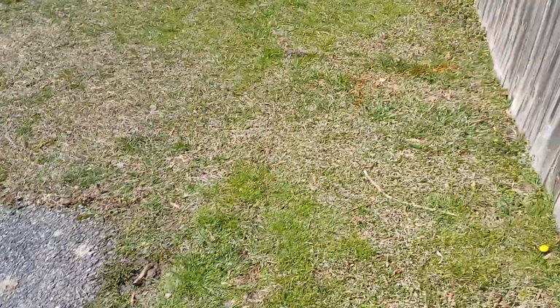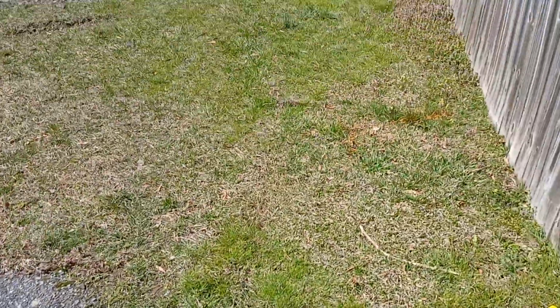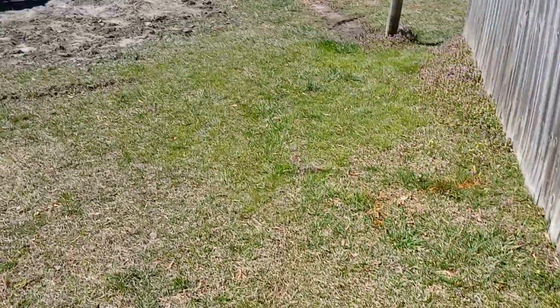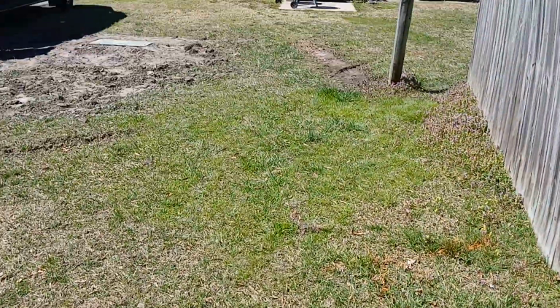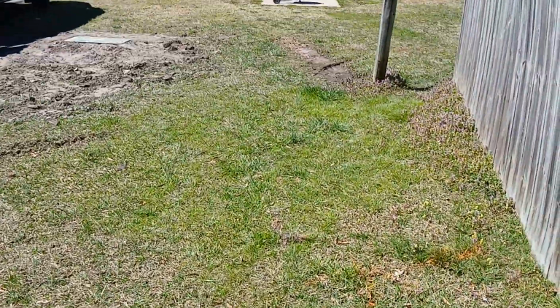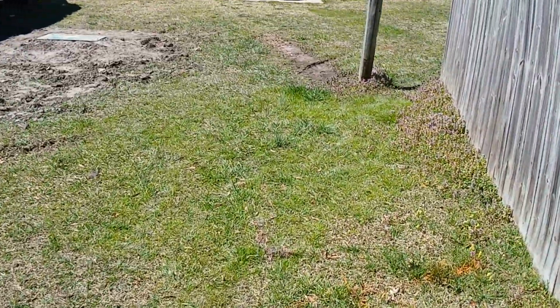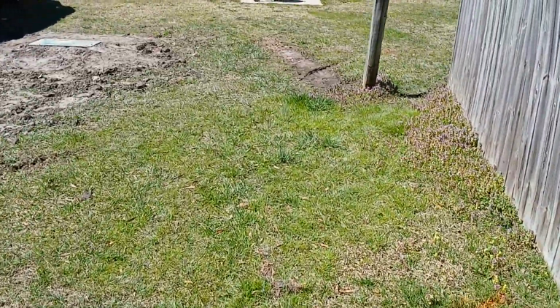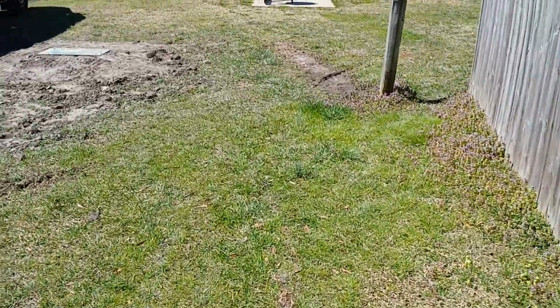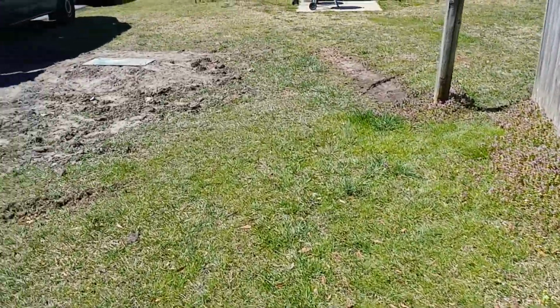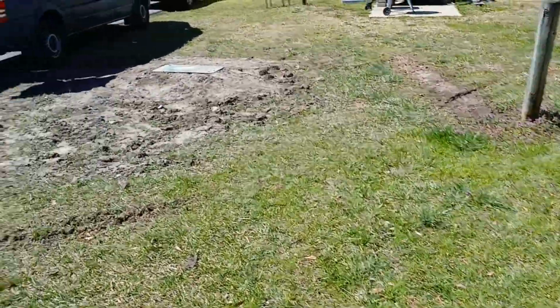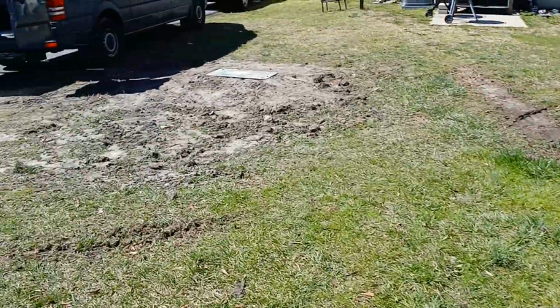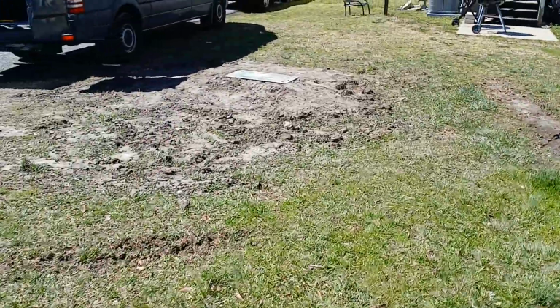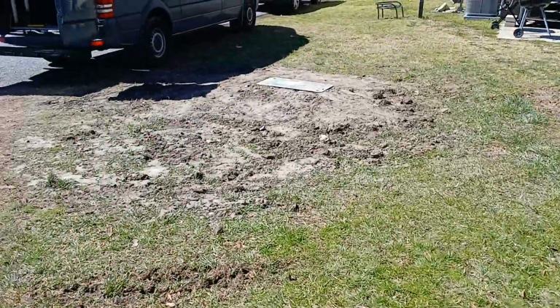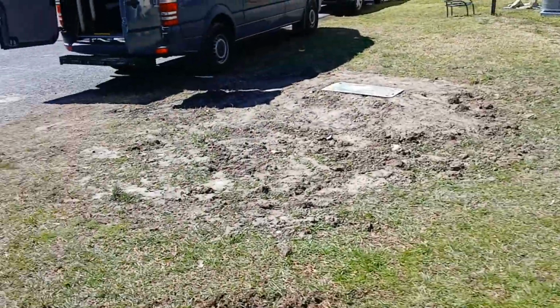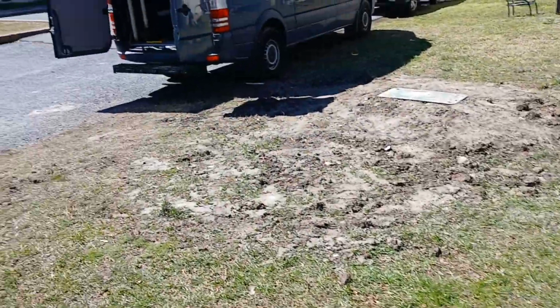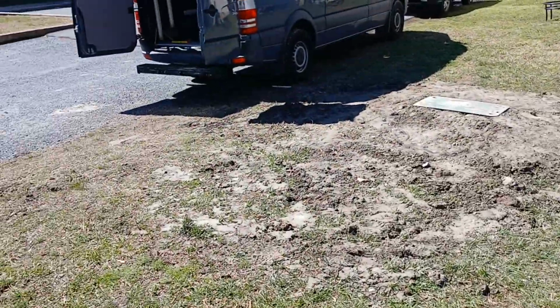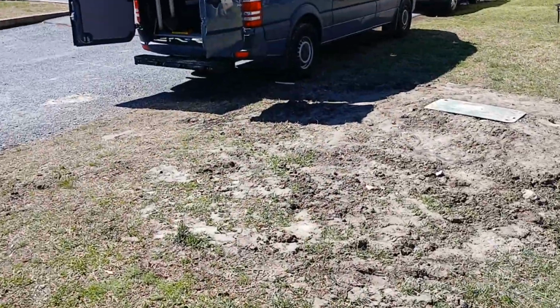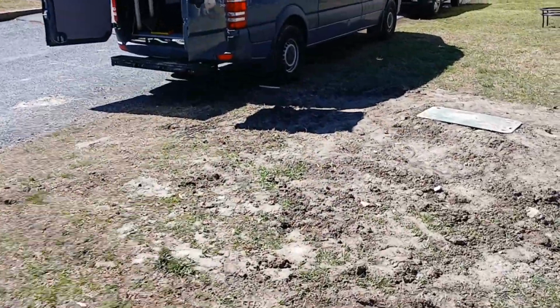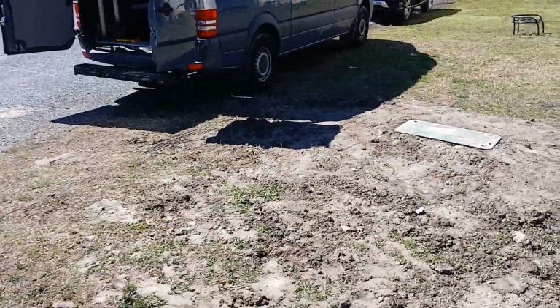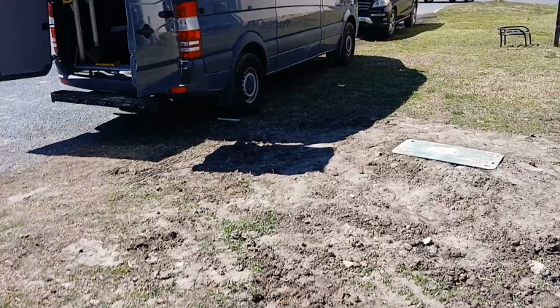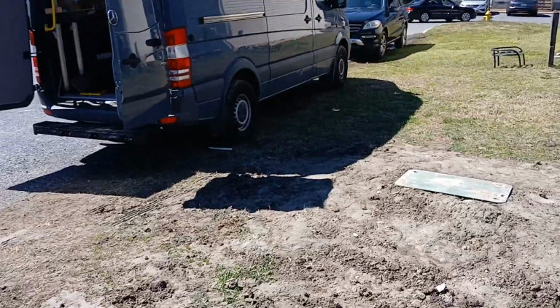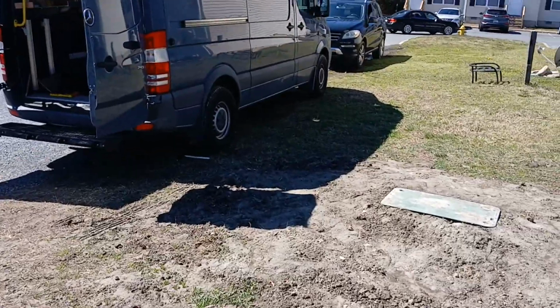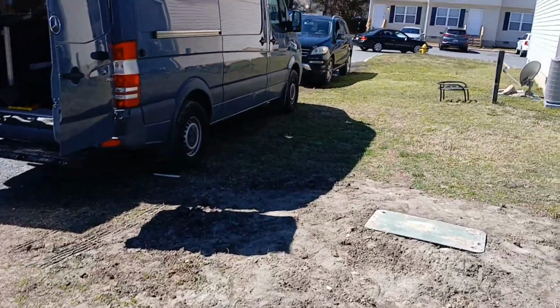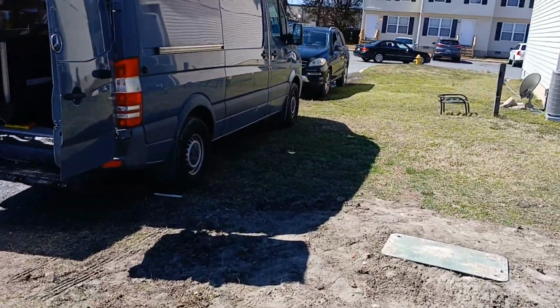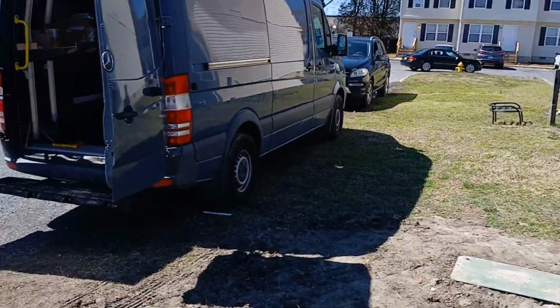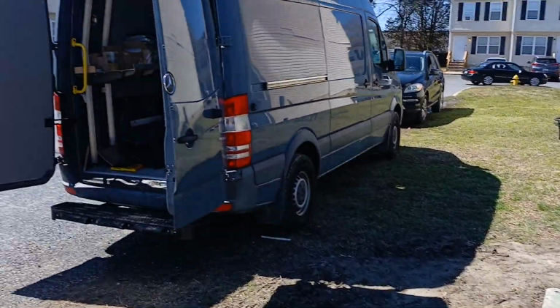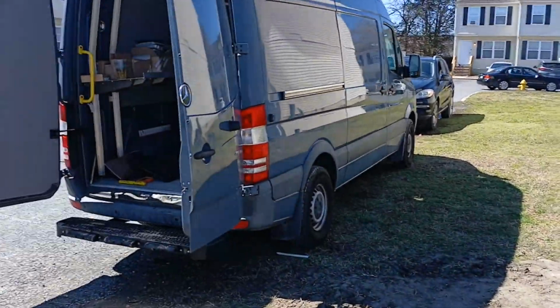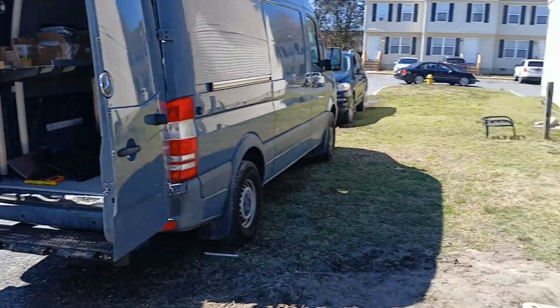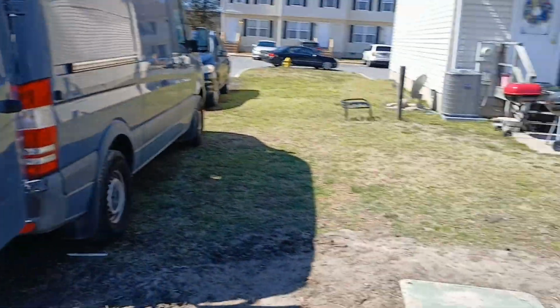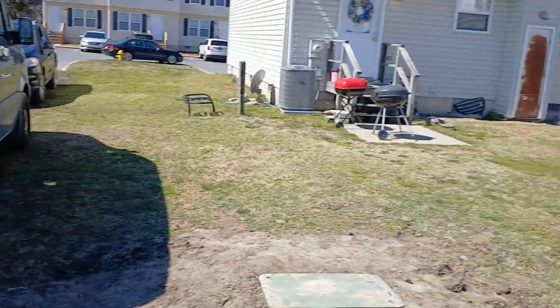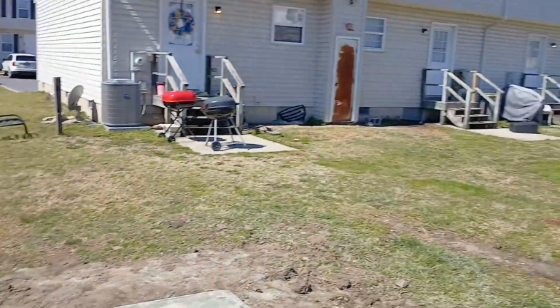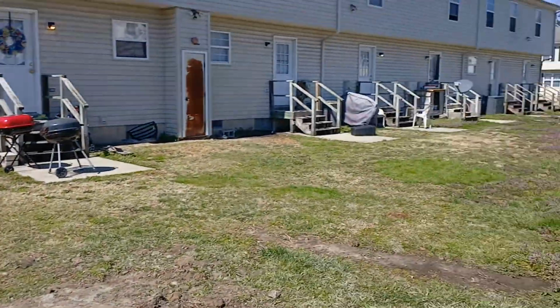Hope everybody's enjoying their Friday. We're gonna be sitting on the sofa in no time, right?